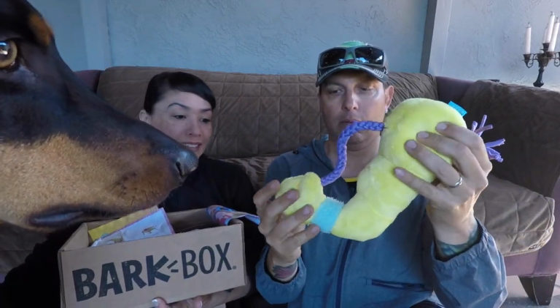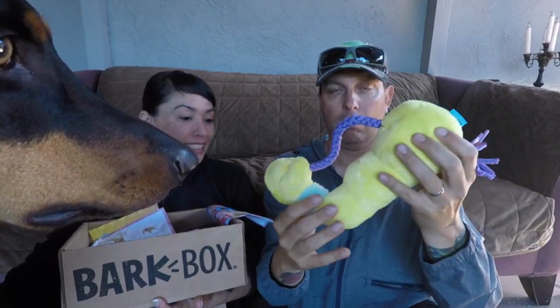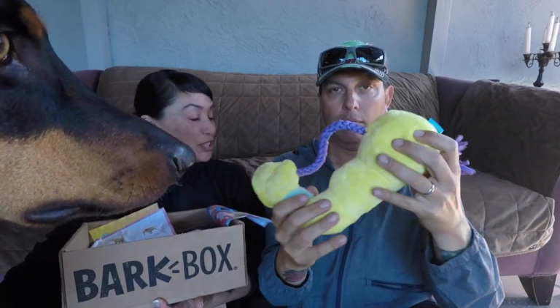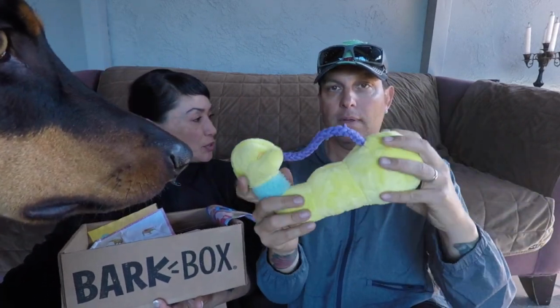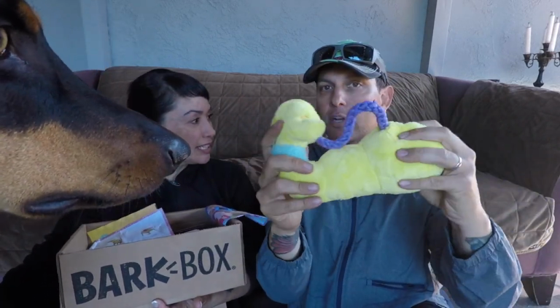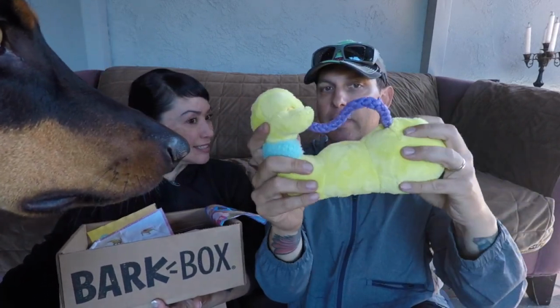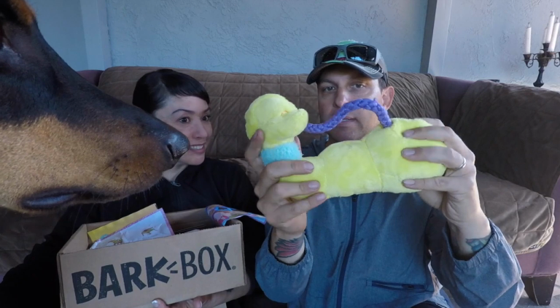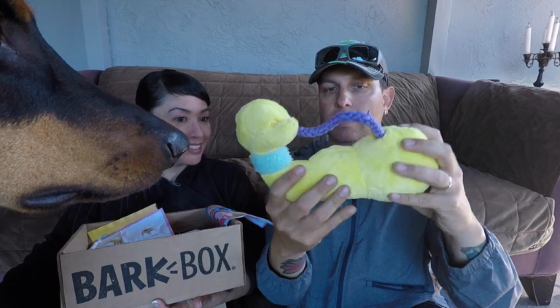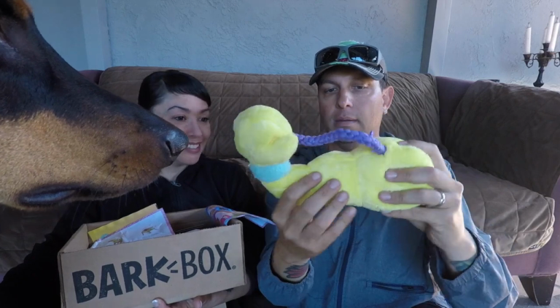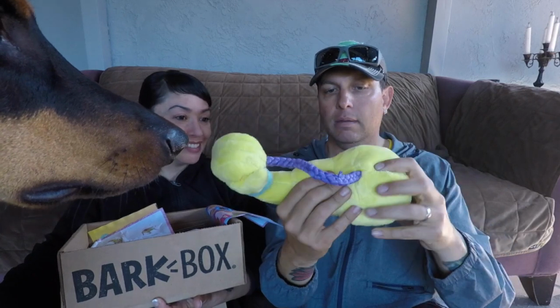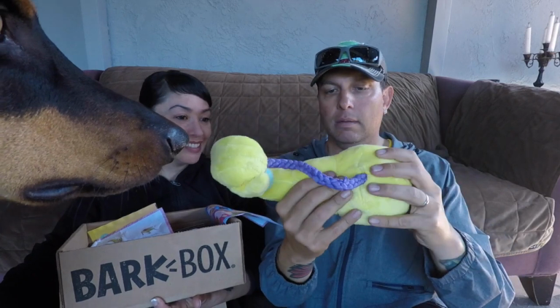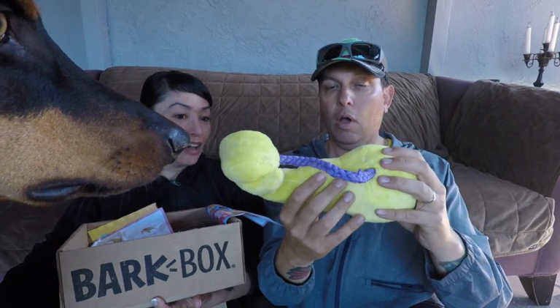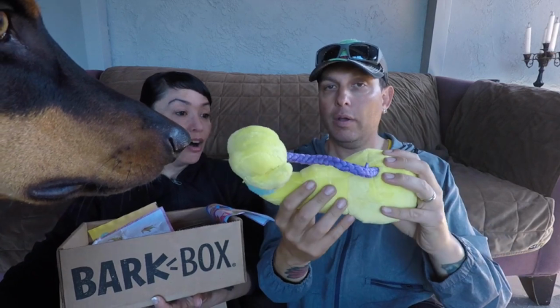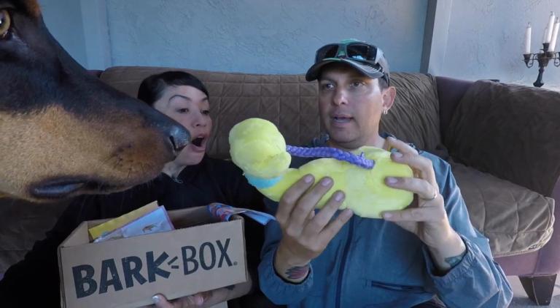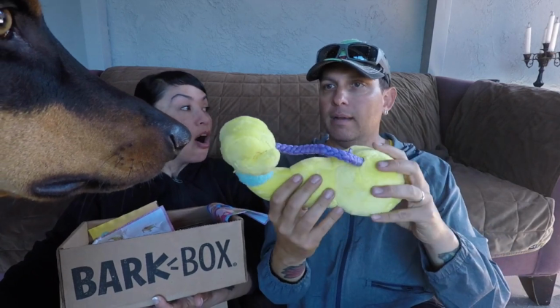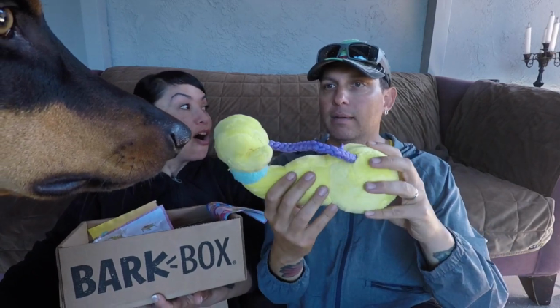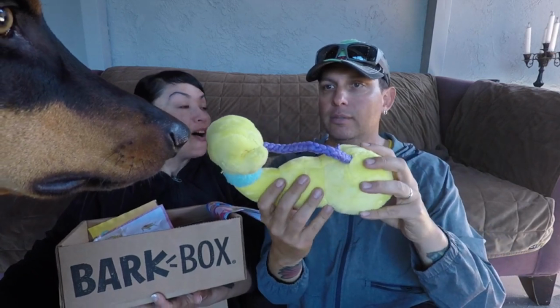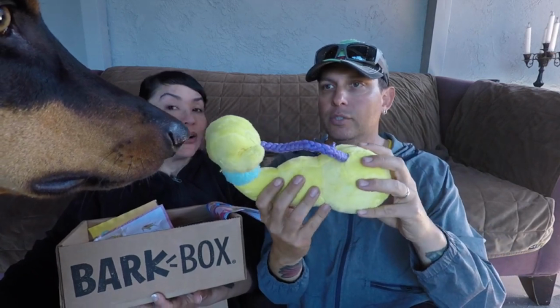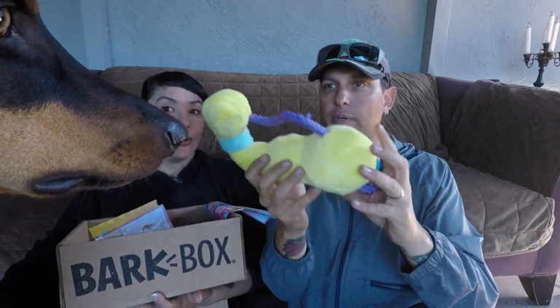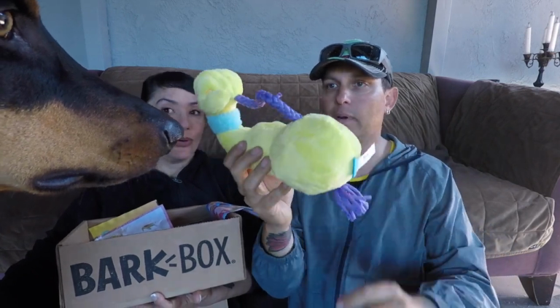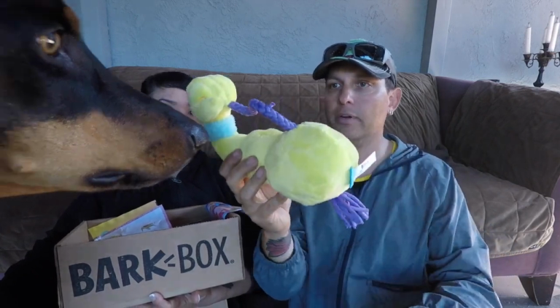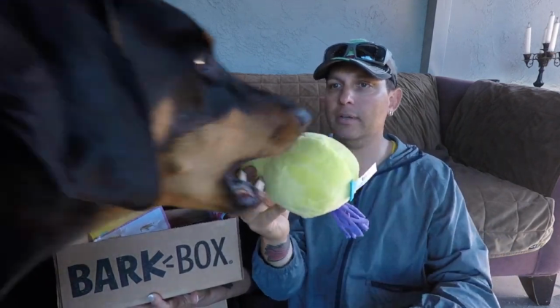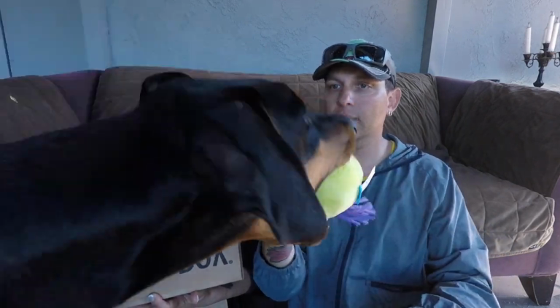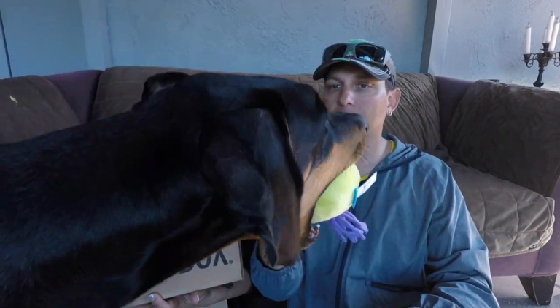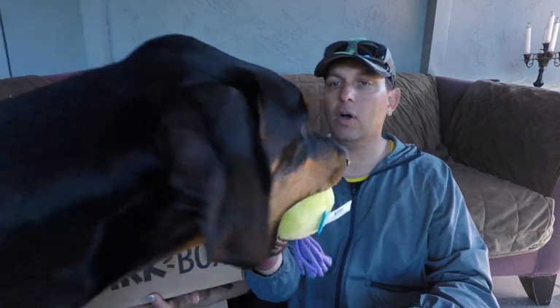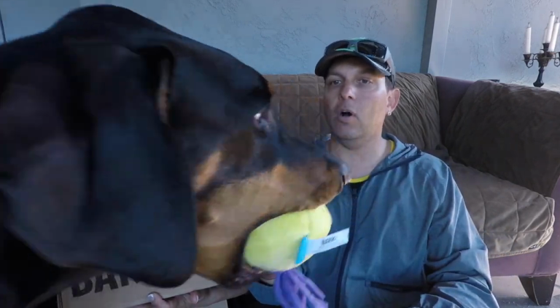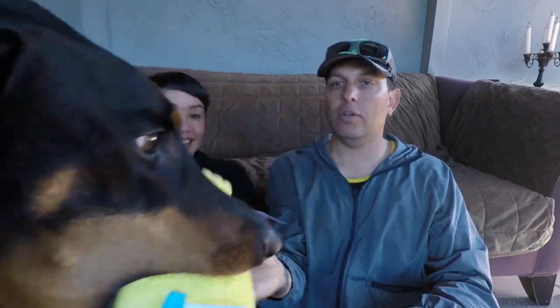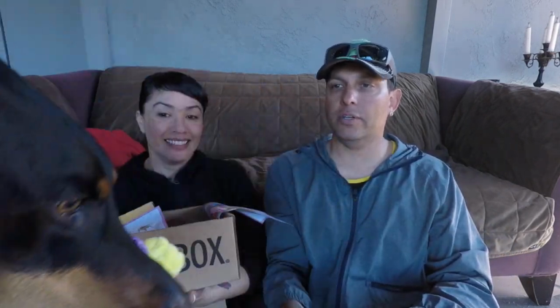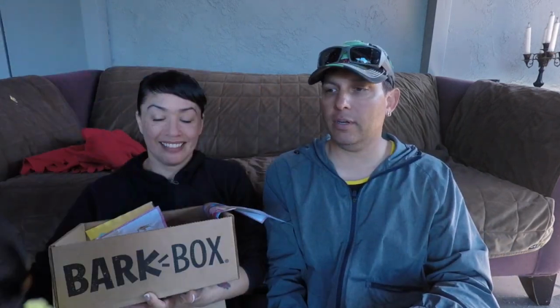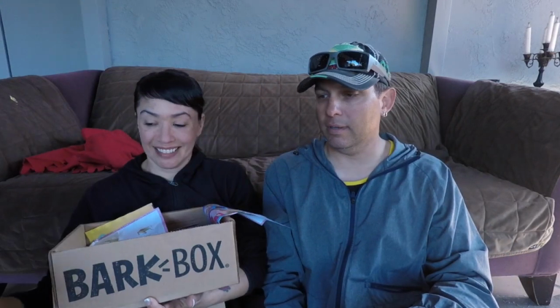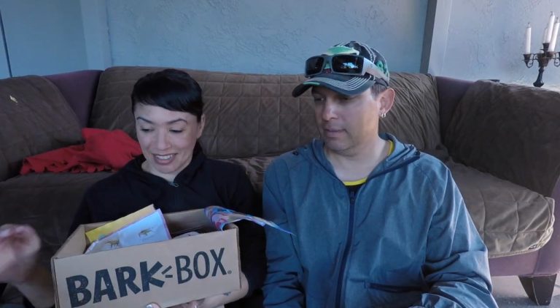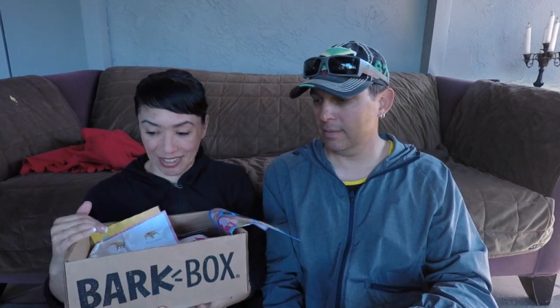Is that two scooters? And crinkly. Oh yeah, it's two scooters. You want it, girl? Good girl.